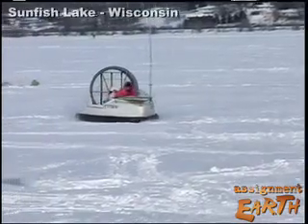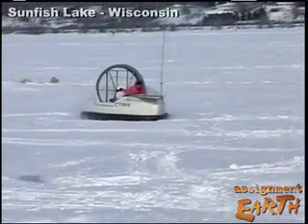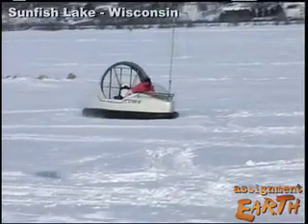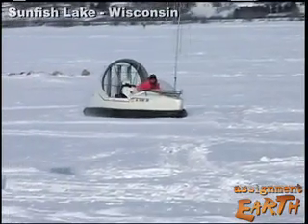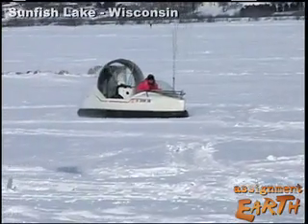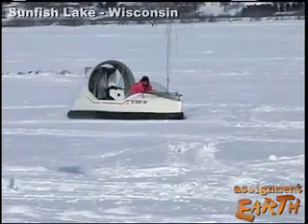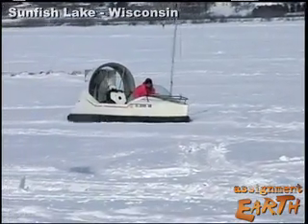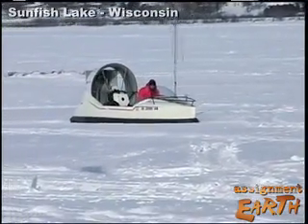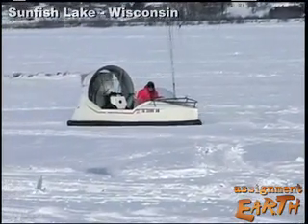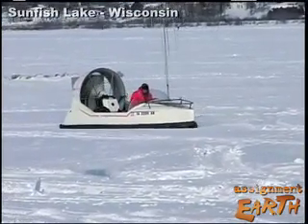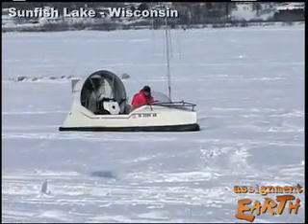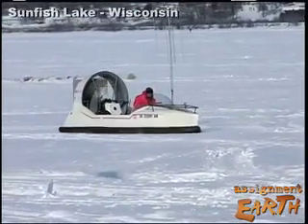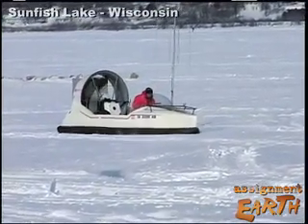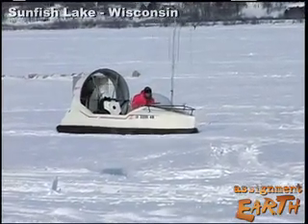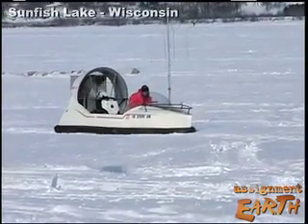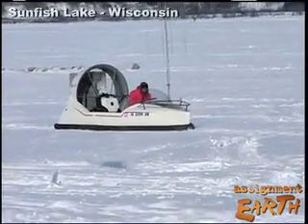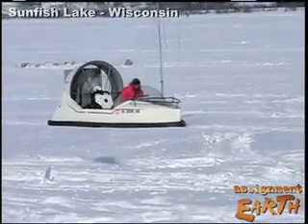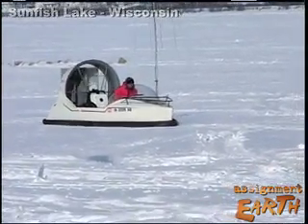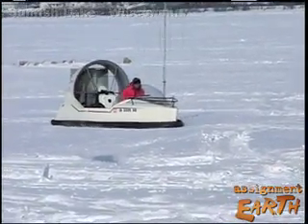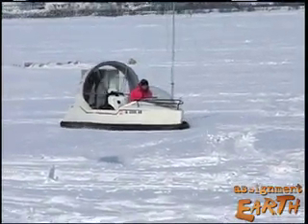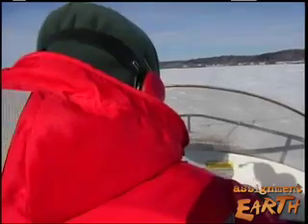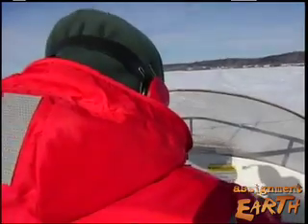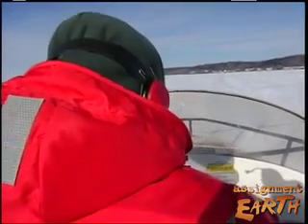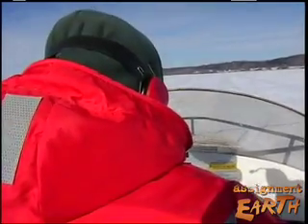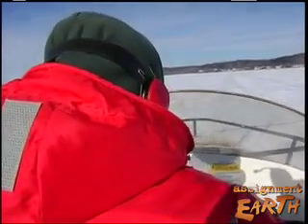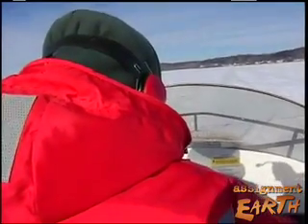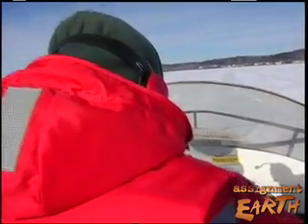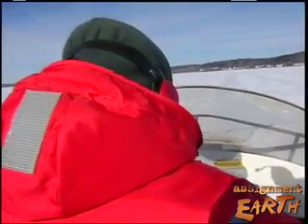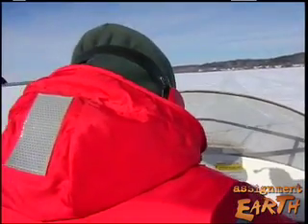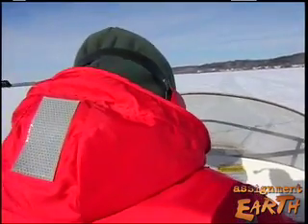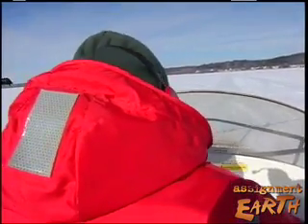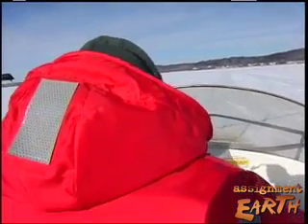To do that, they skim along the frozen backwaters in a hovercraft above 18 inches of solid ice.